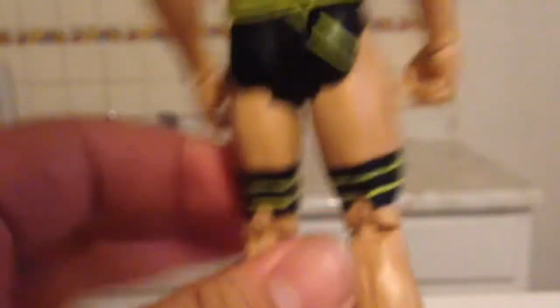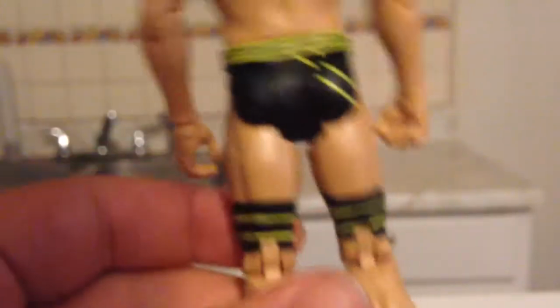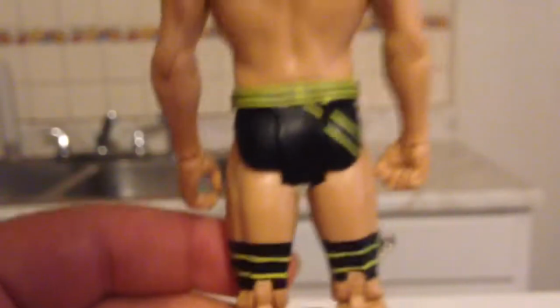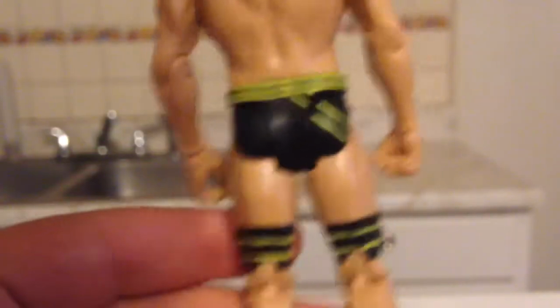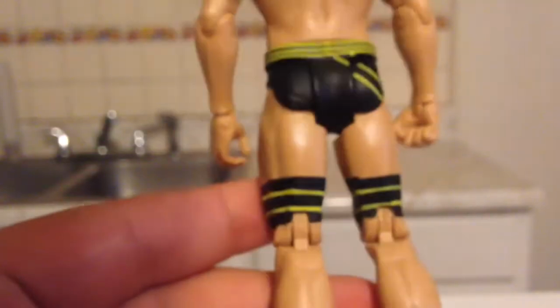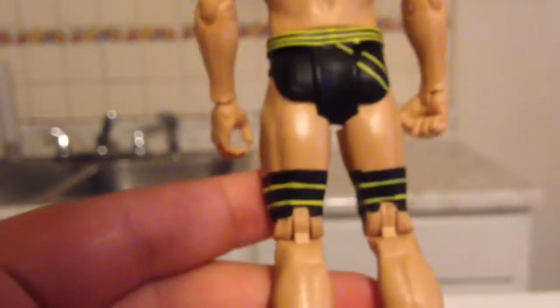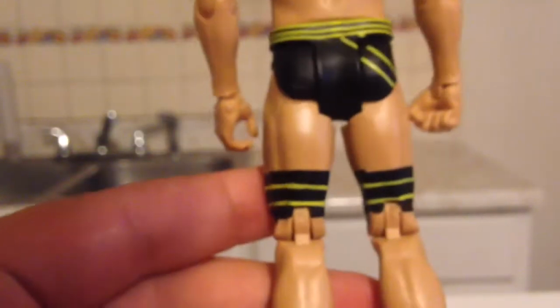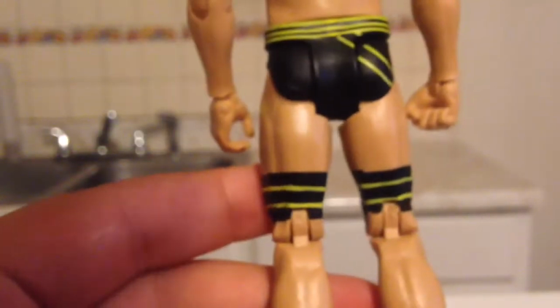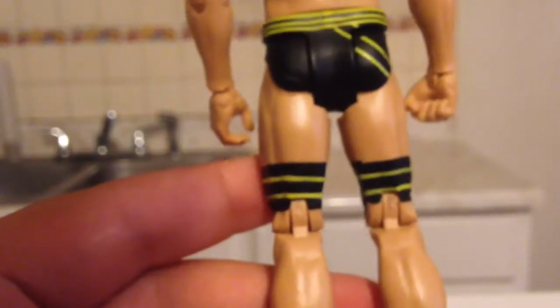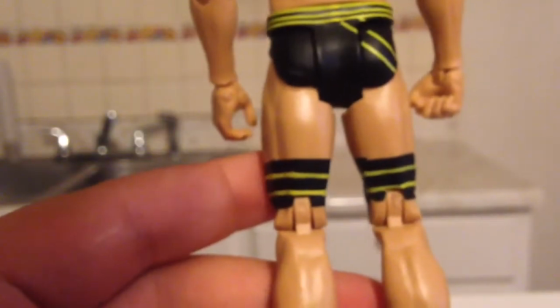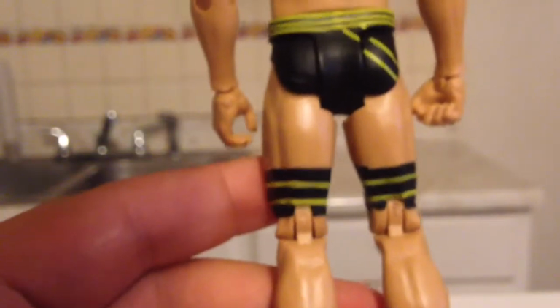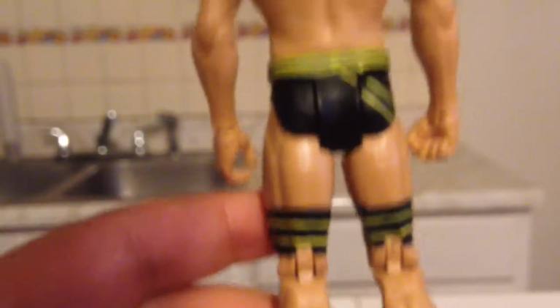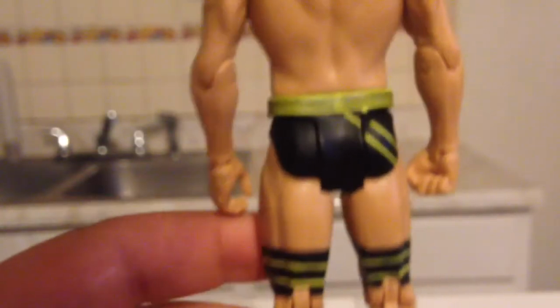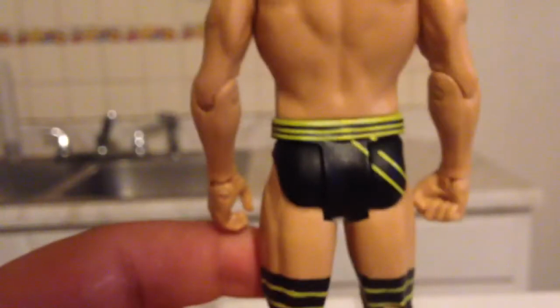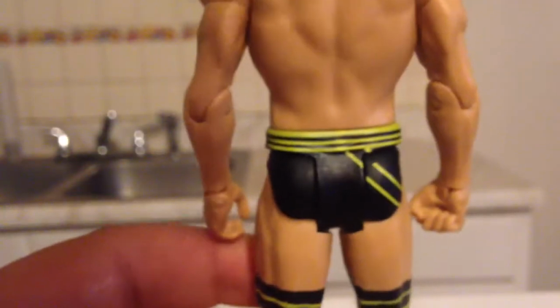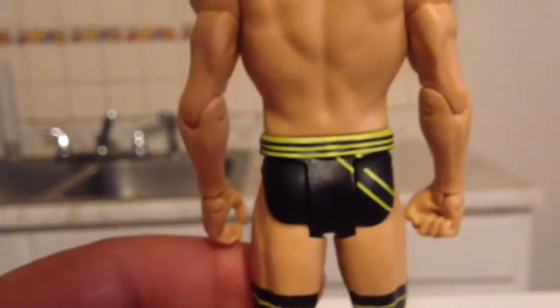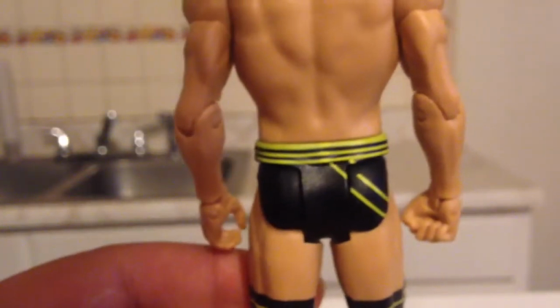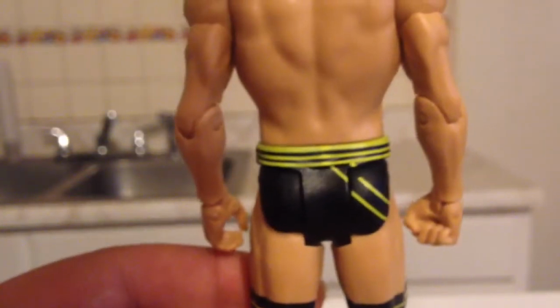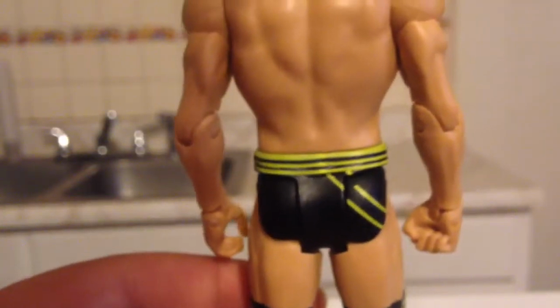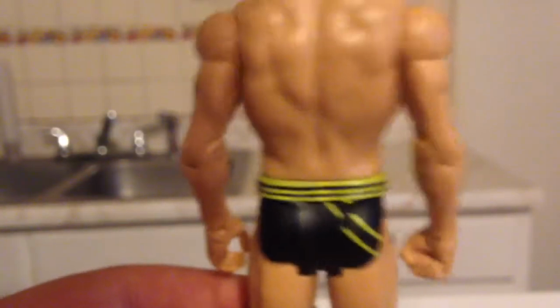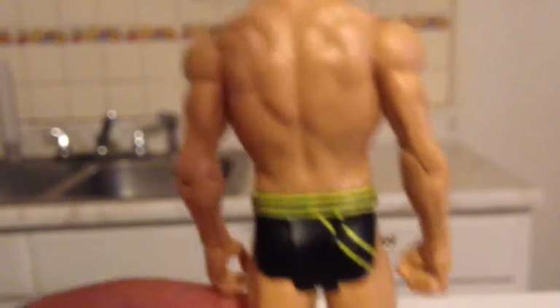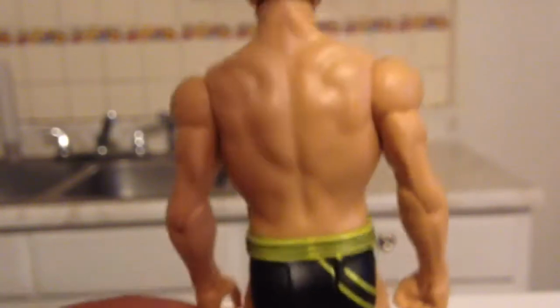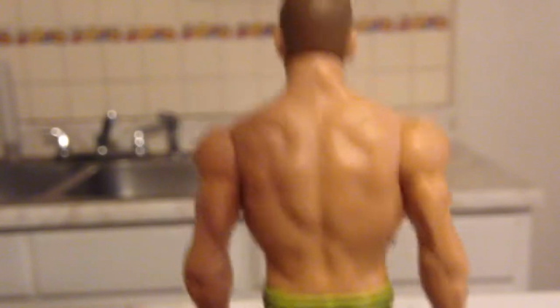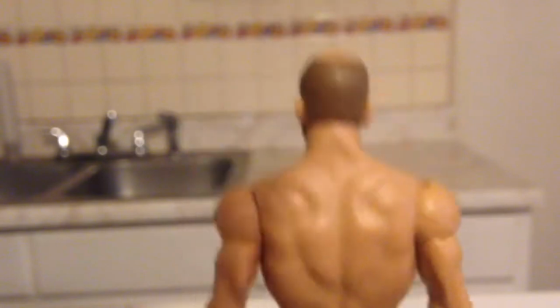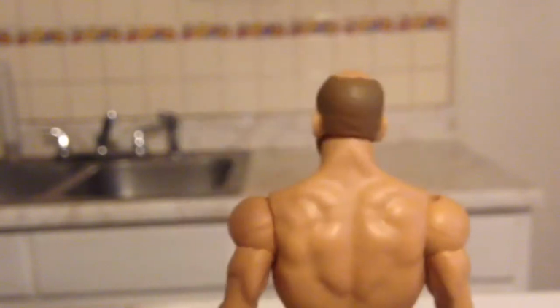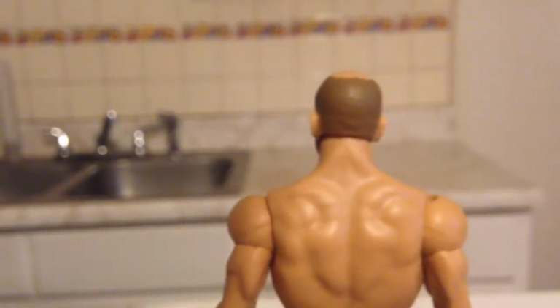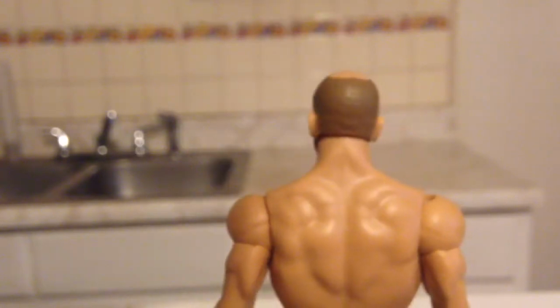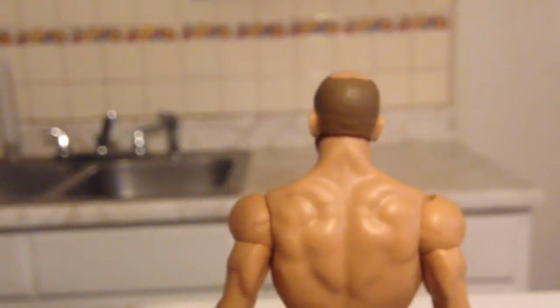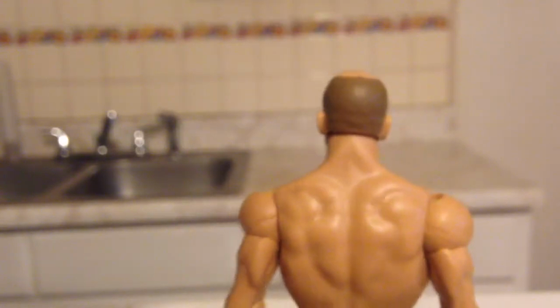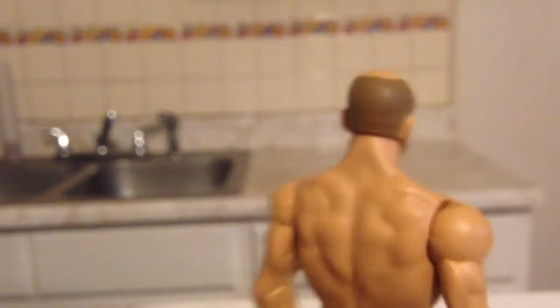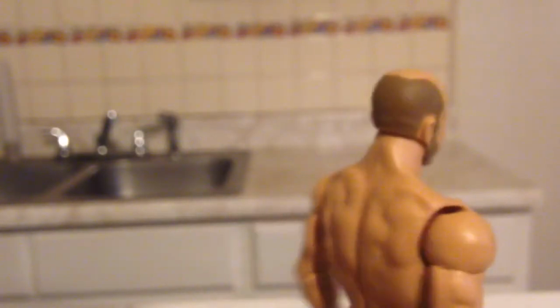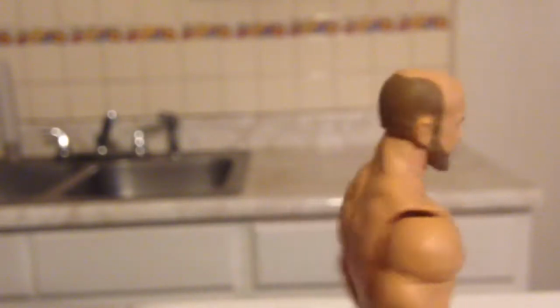Here's the back of the tights — I believe that's the Swiss flag — and the back of his head.